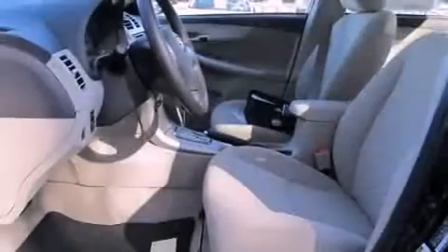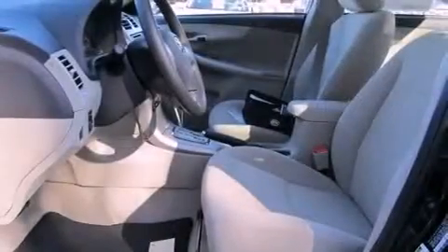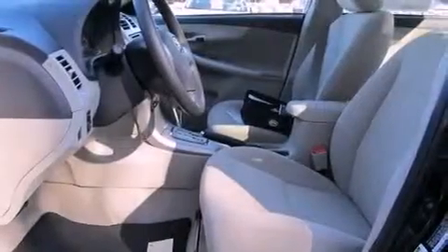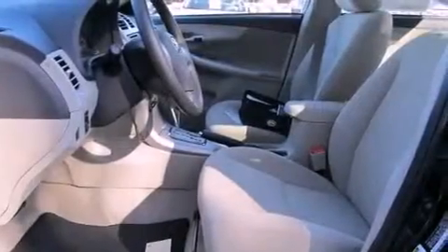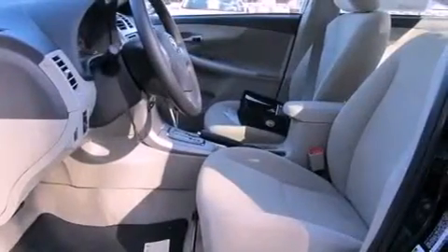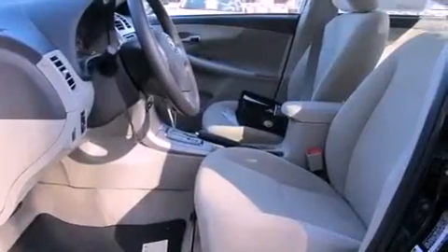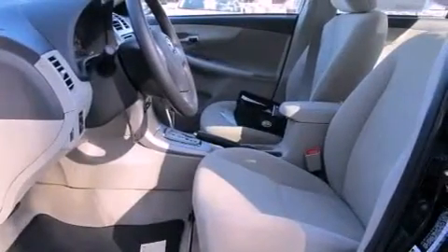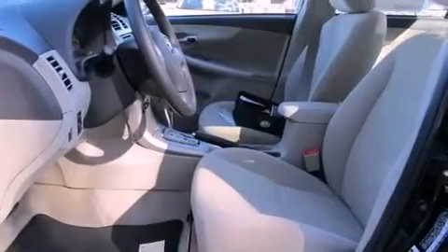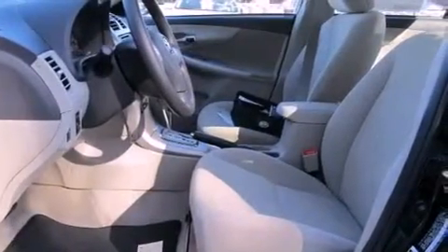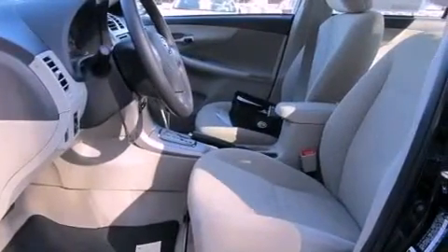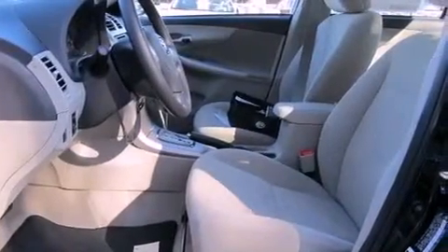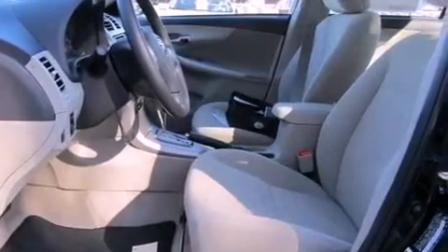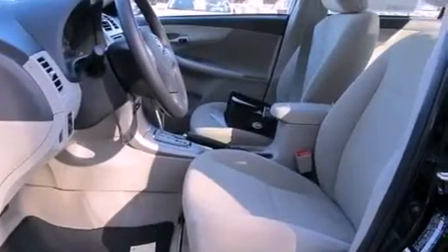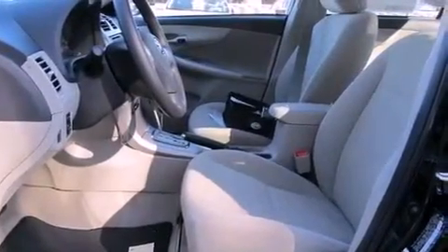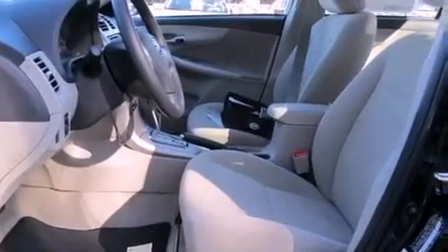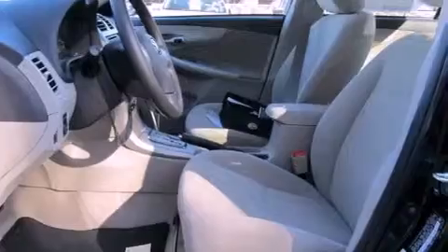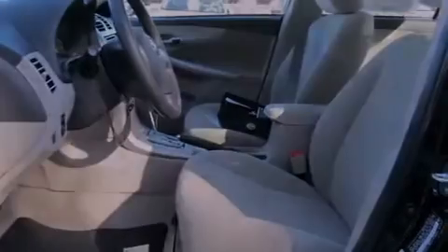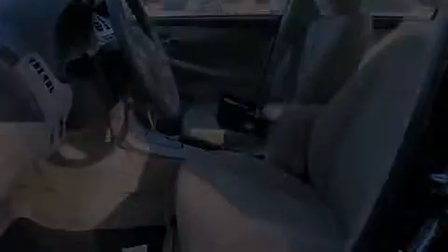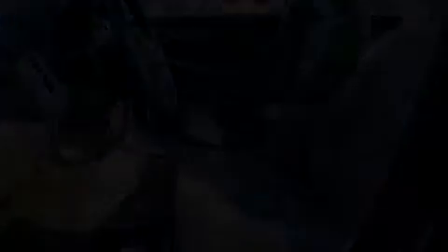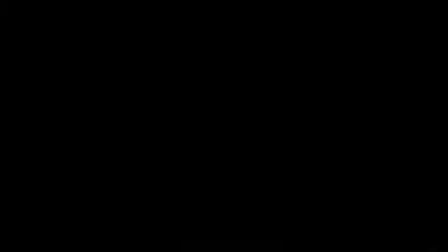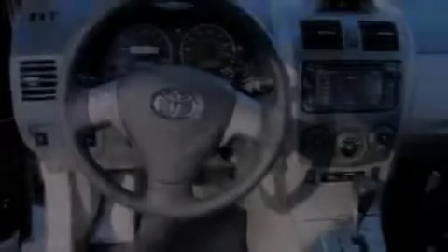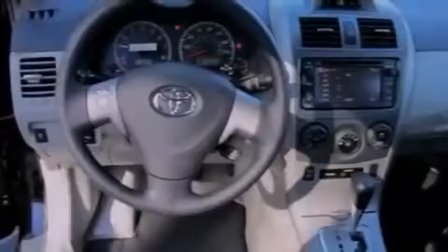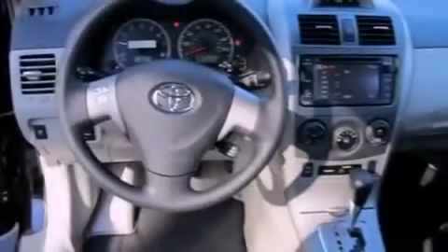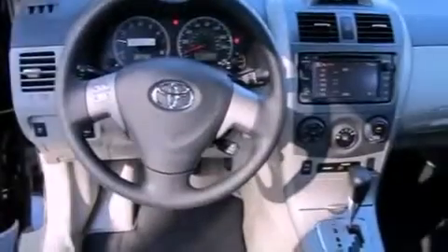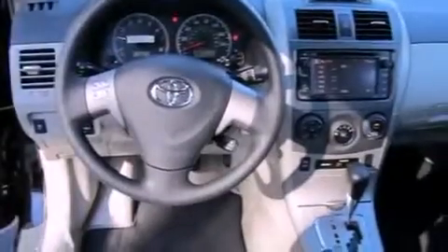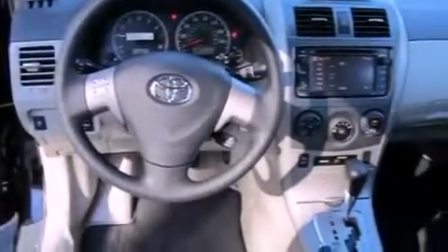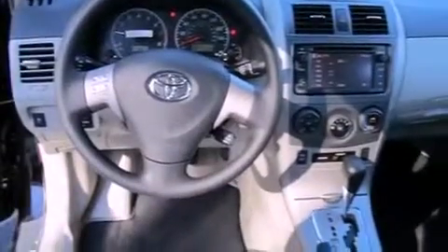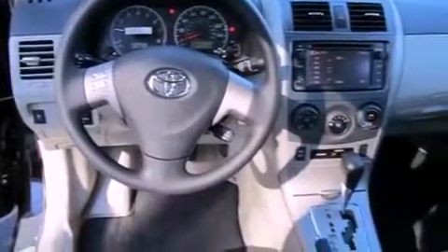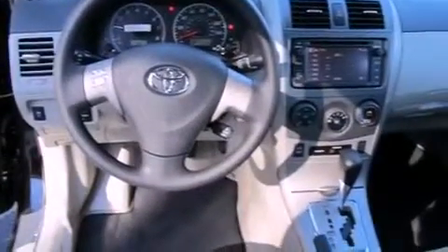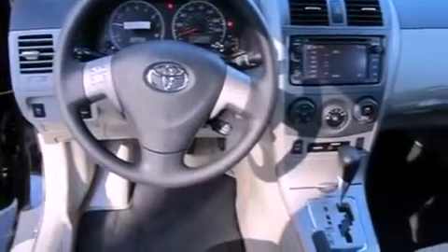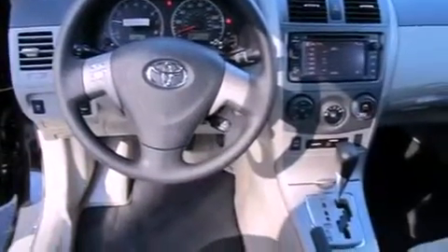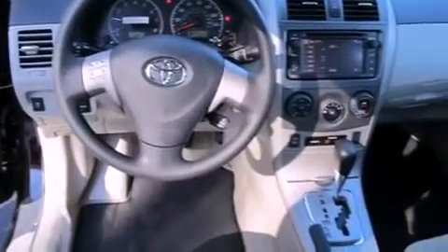Also included are a passenger side vanity mirror, a traction control system, an anti-lock braking system, side impact airbags, a keyless entry system, and air conditioning.